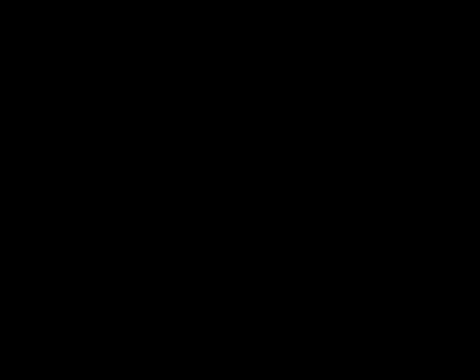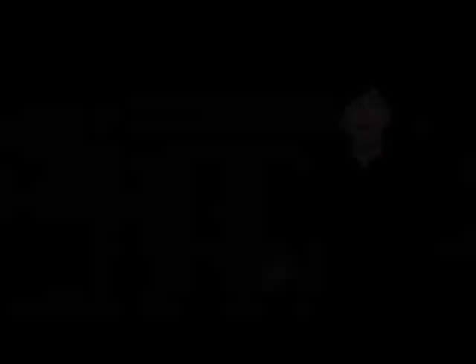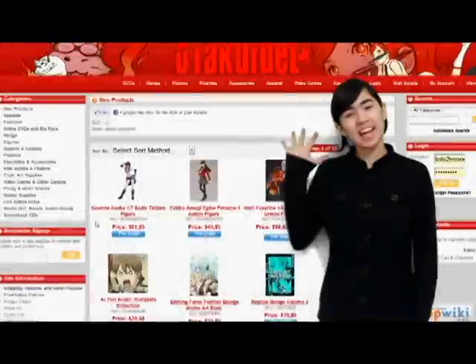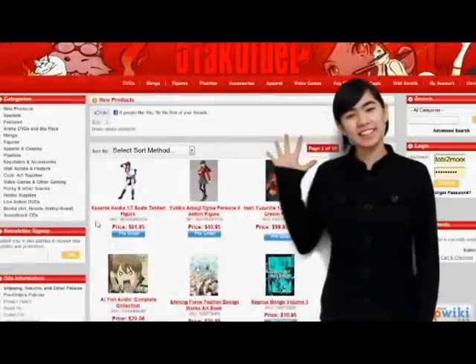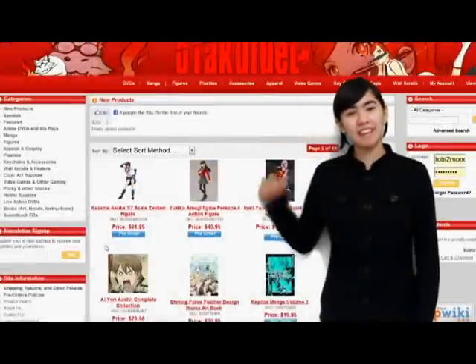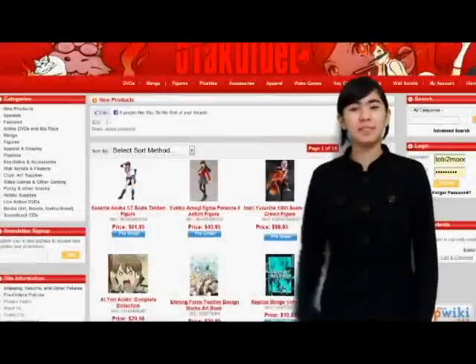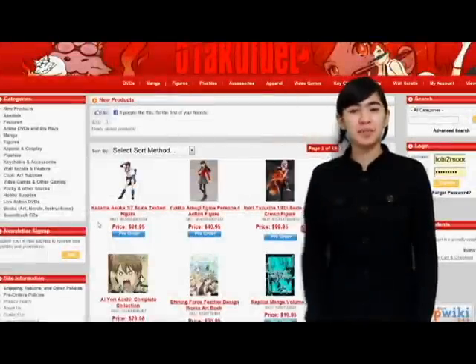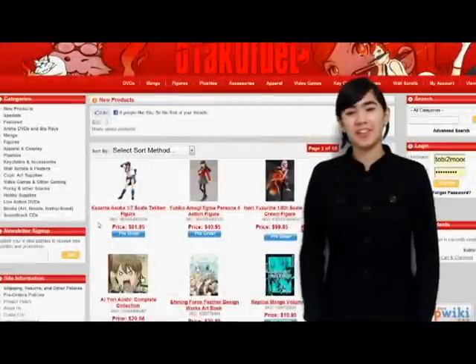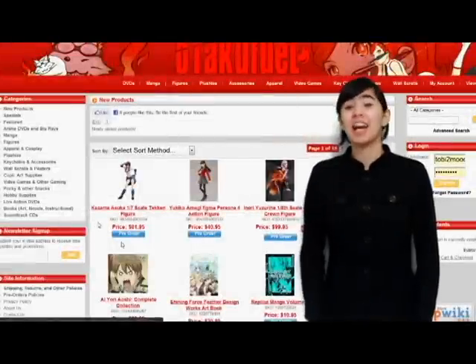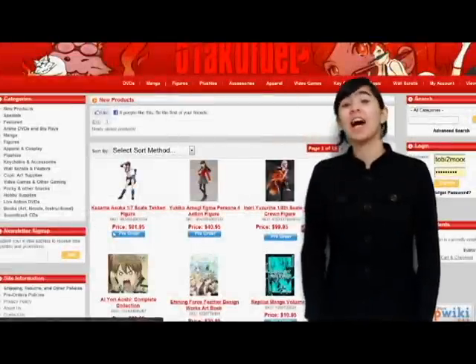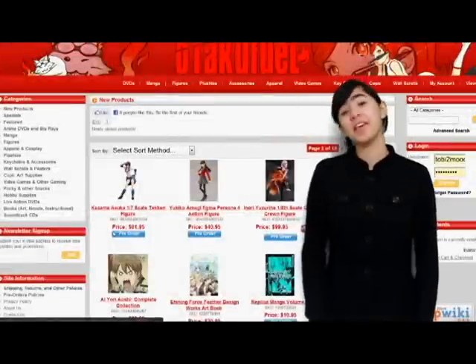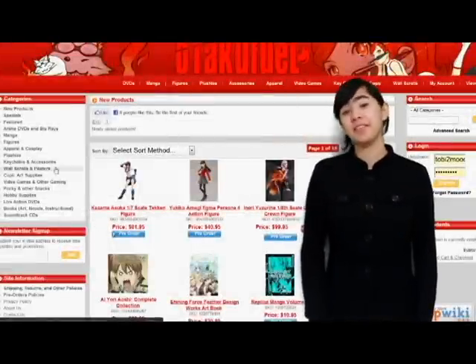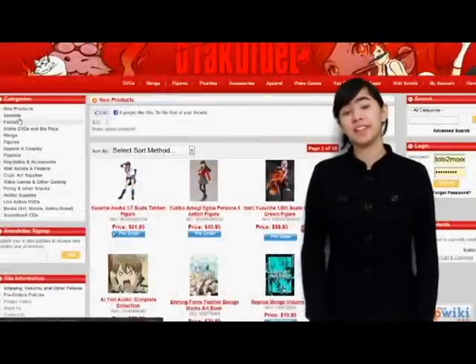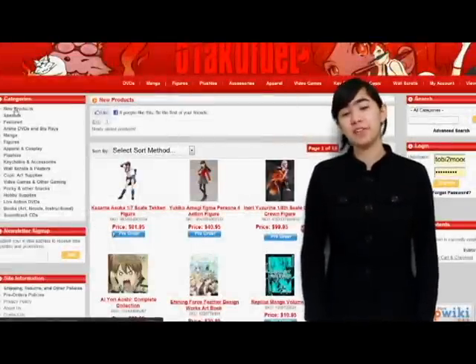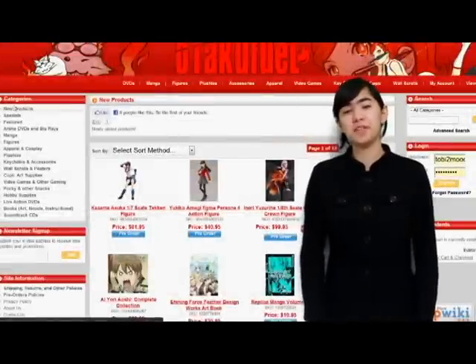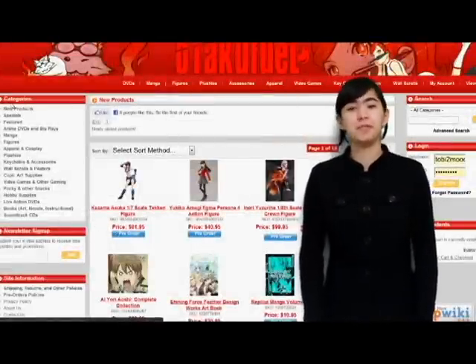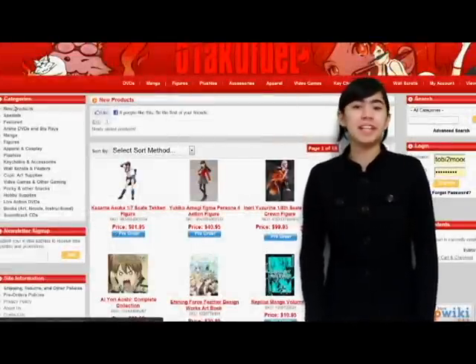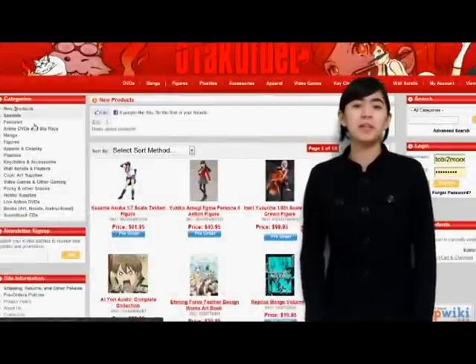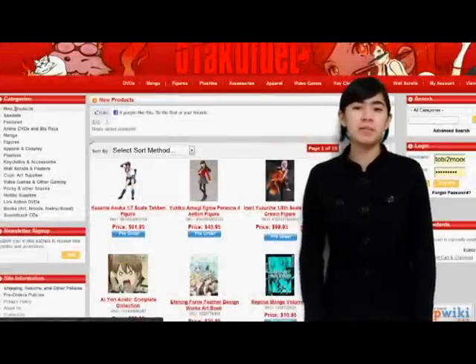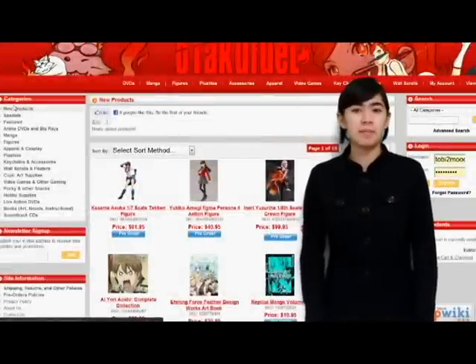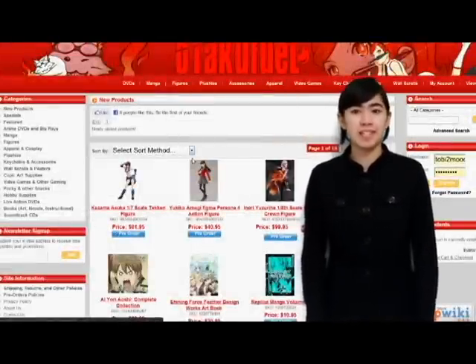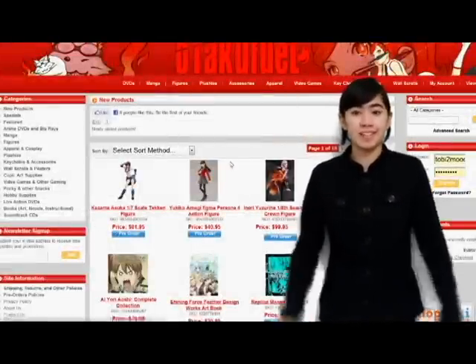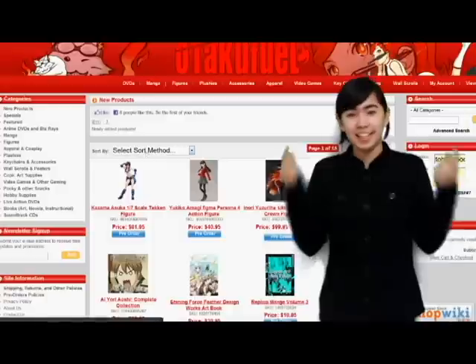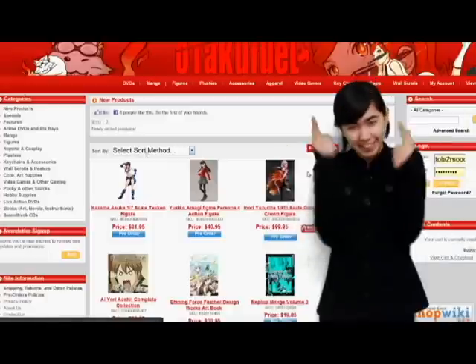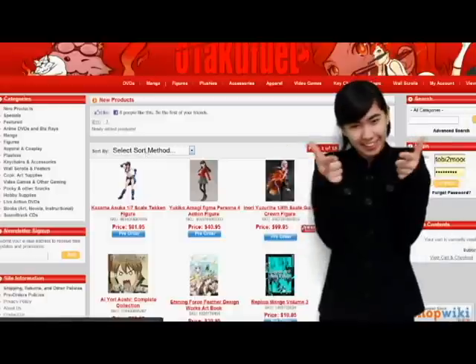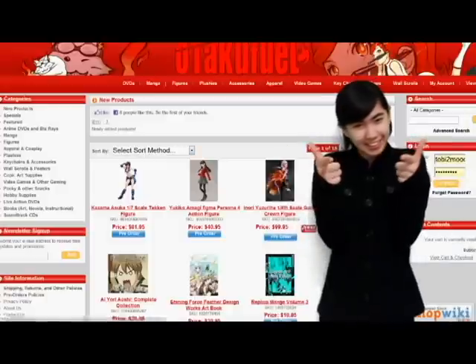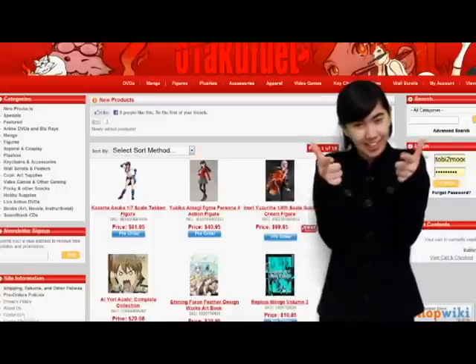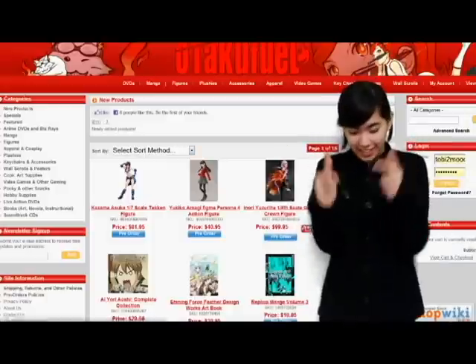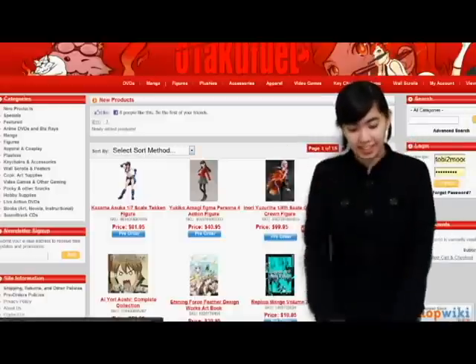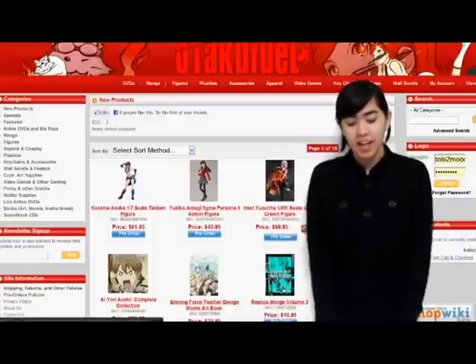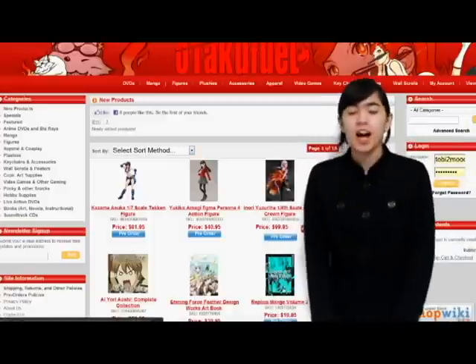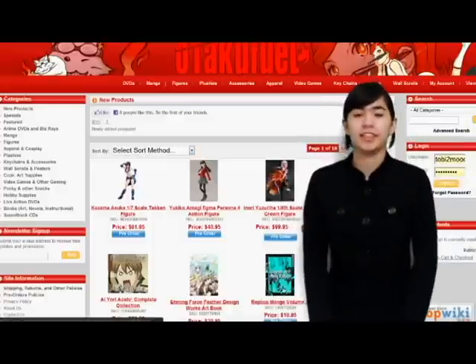Hi guys, I'm Toby Chimutering. I'm here with a Taco Fuel's weekly new items episode. So let's get started. Awesome.